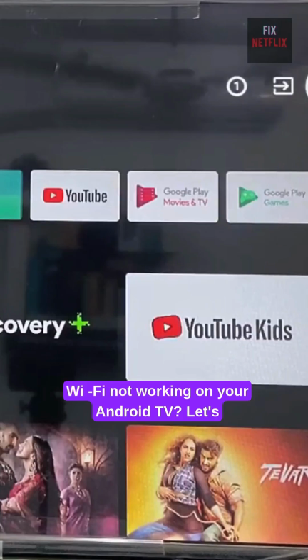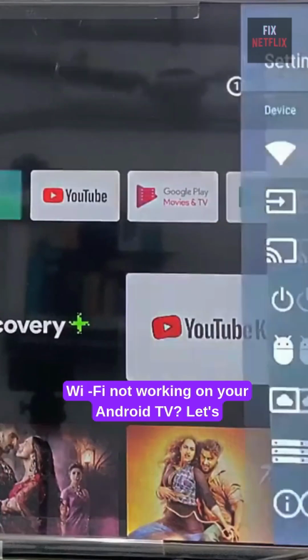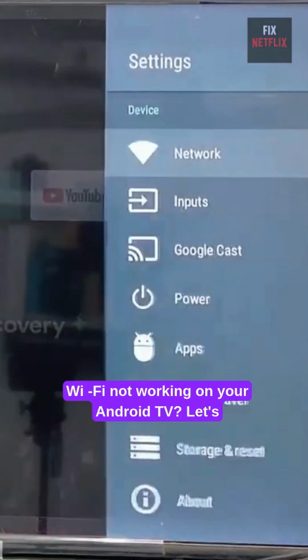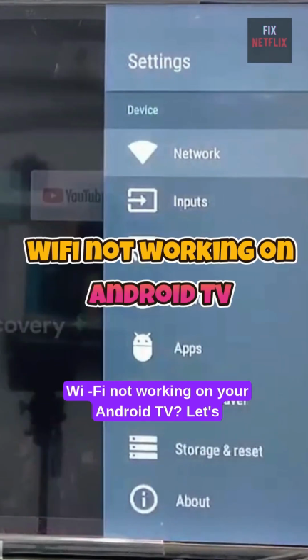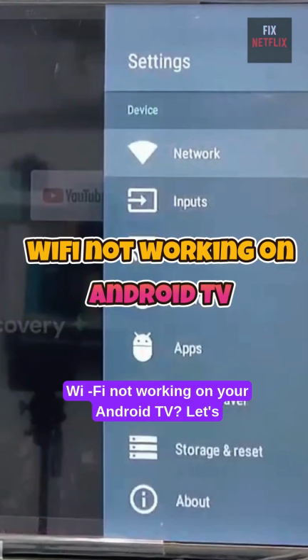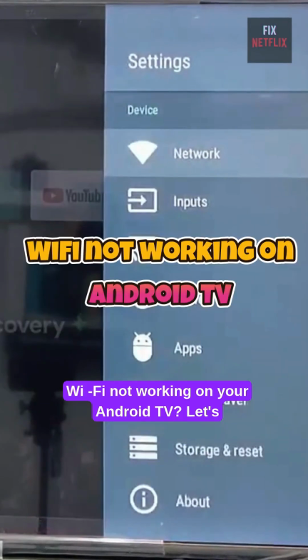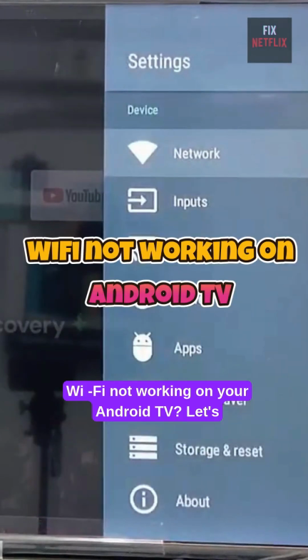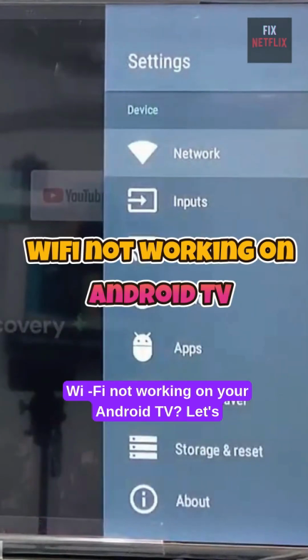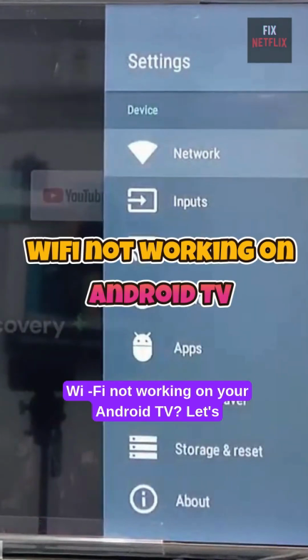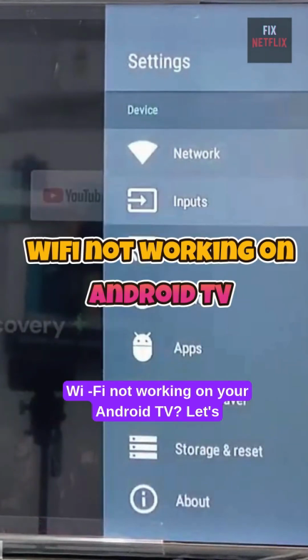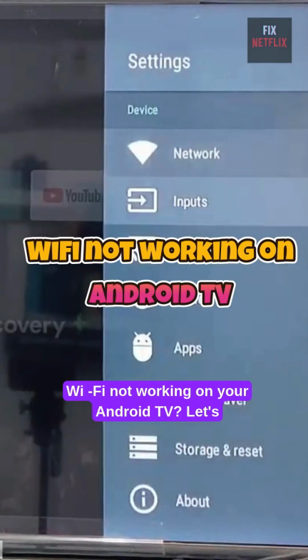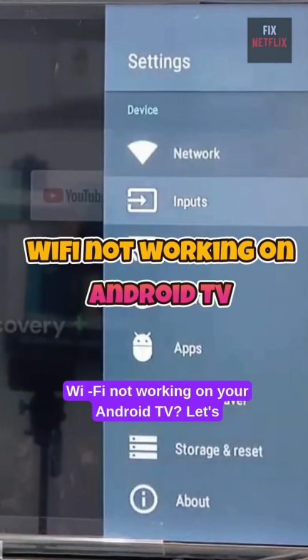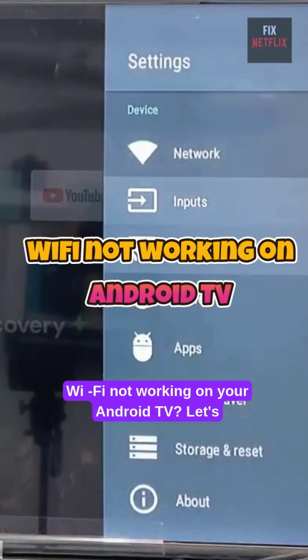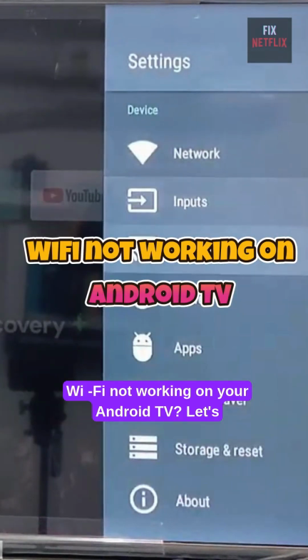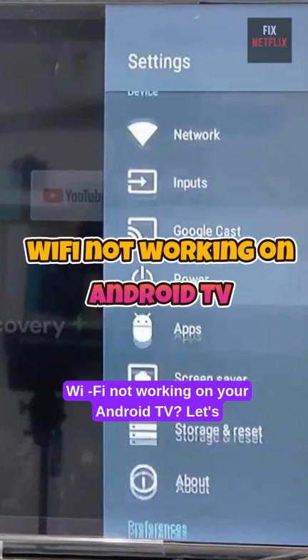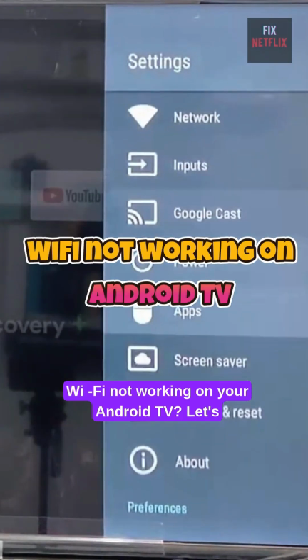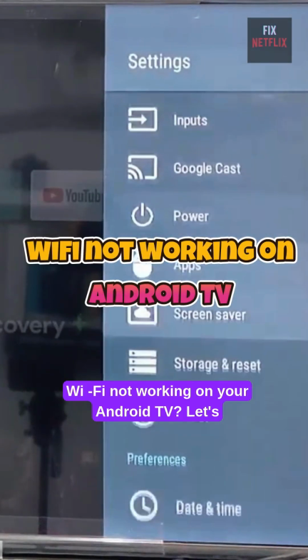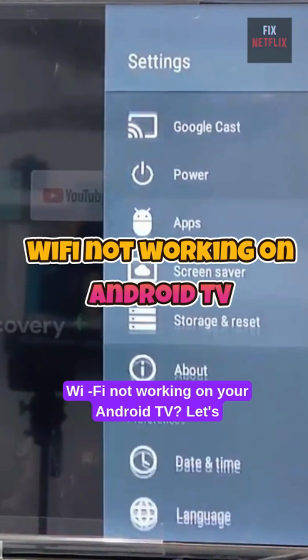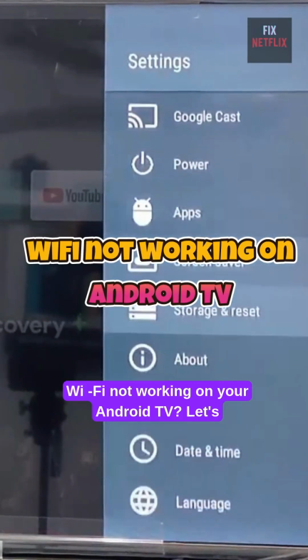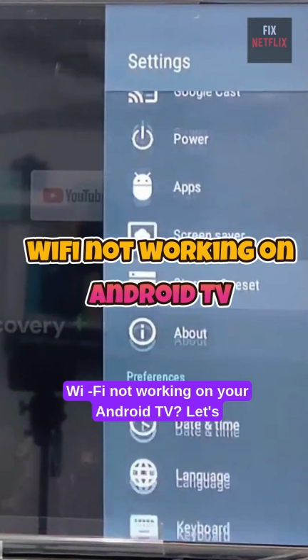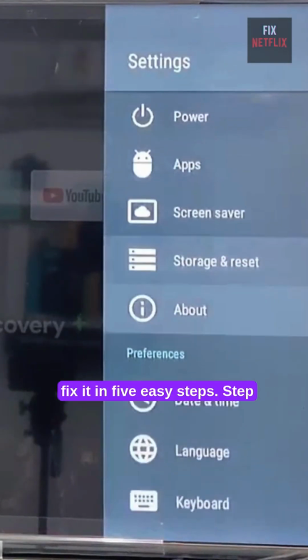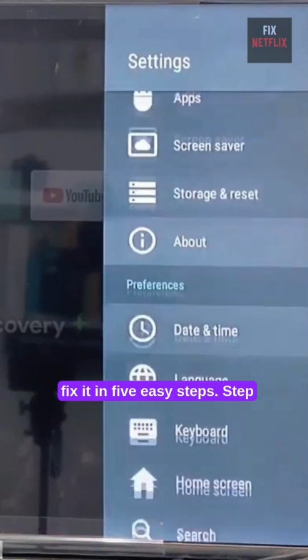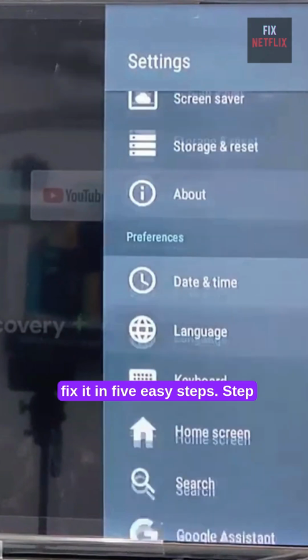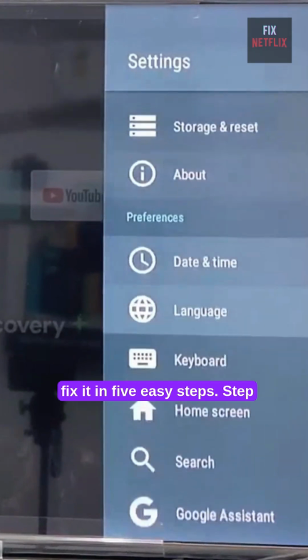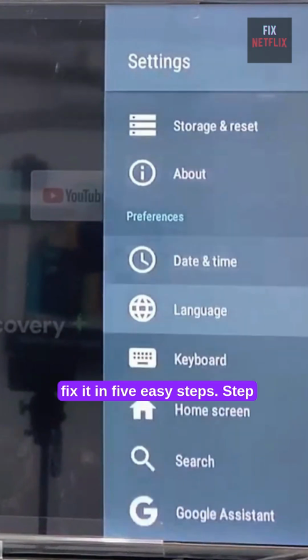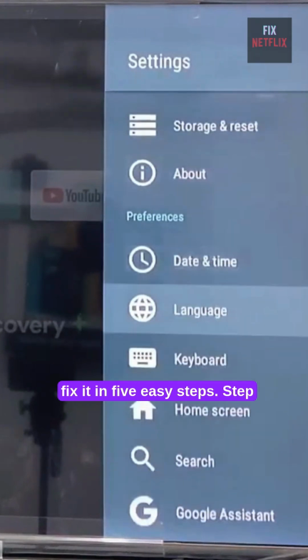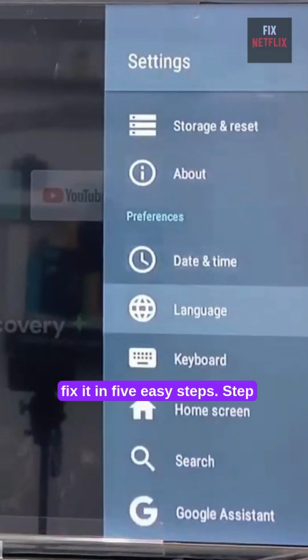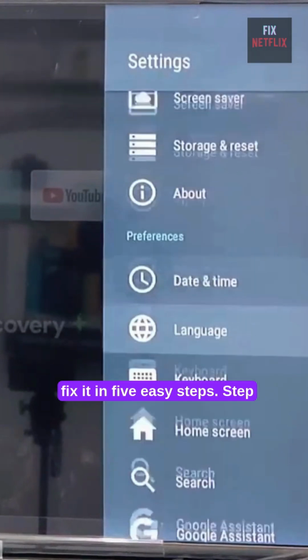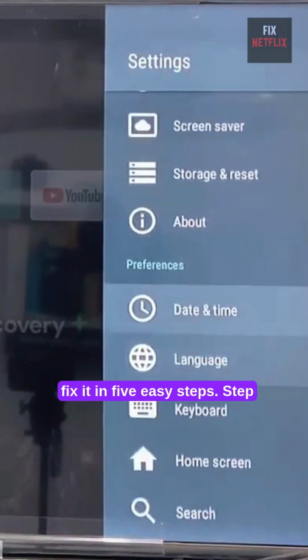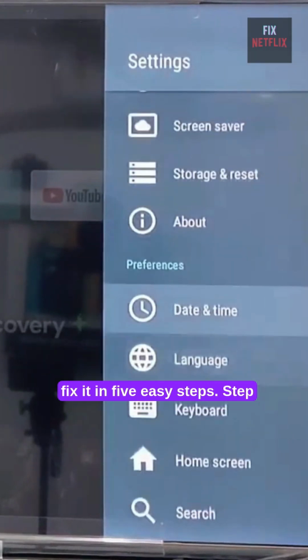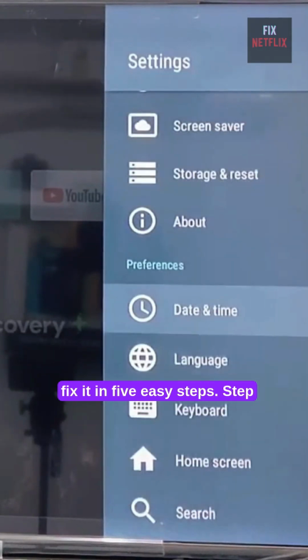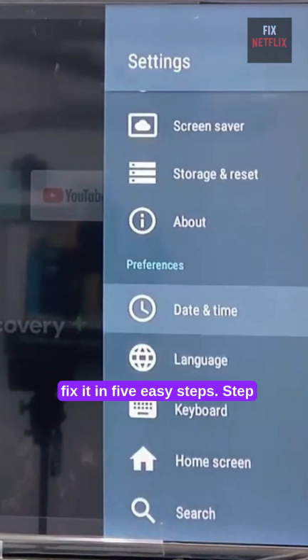Wi-Fi not working on your Android TV? Let's fix it in five easy steps.